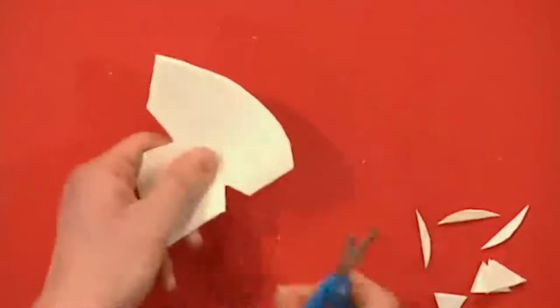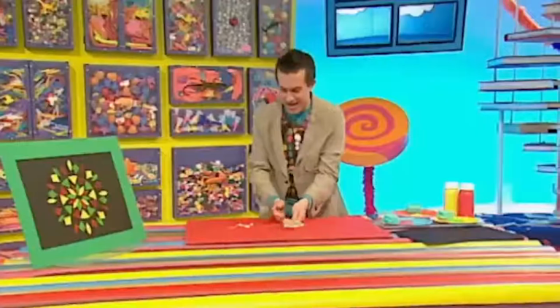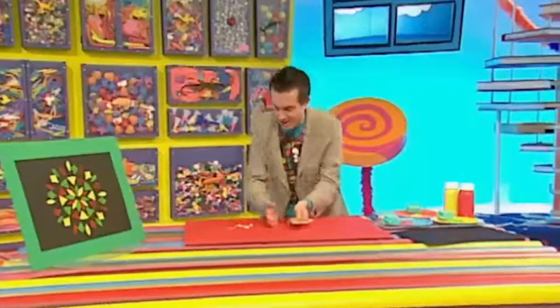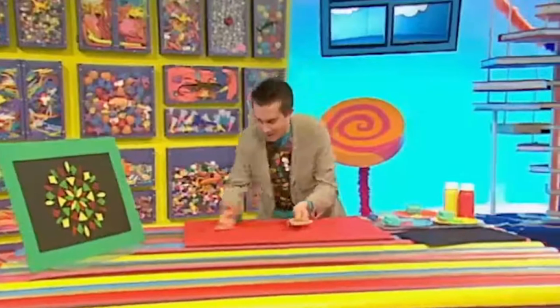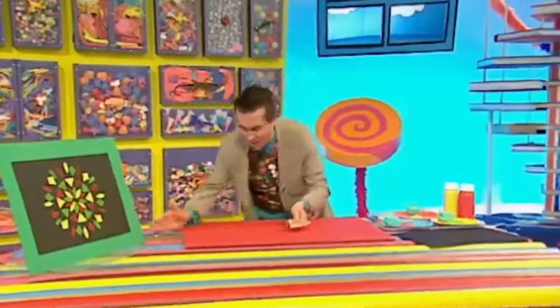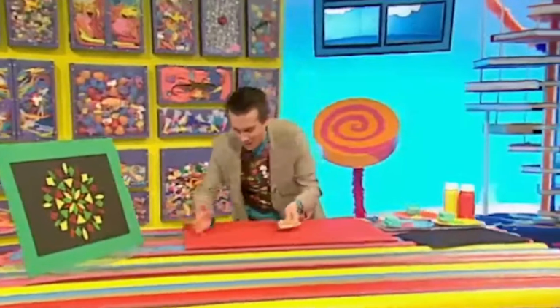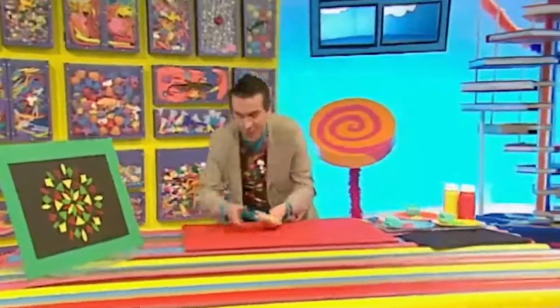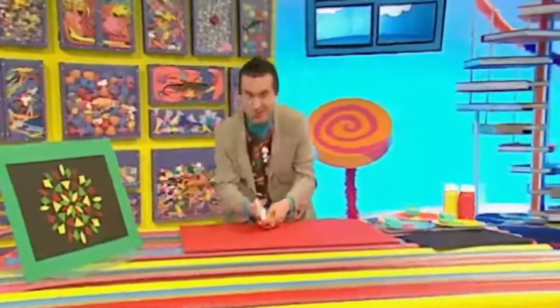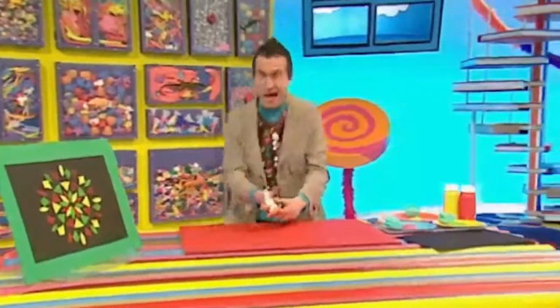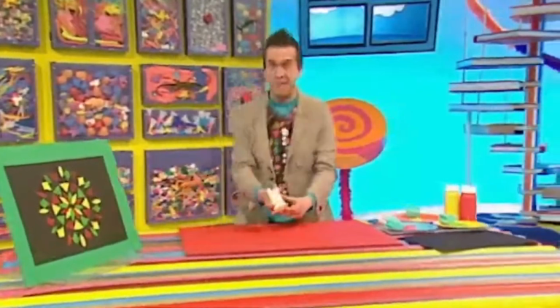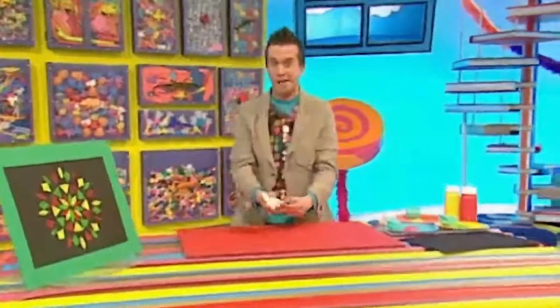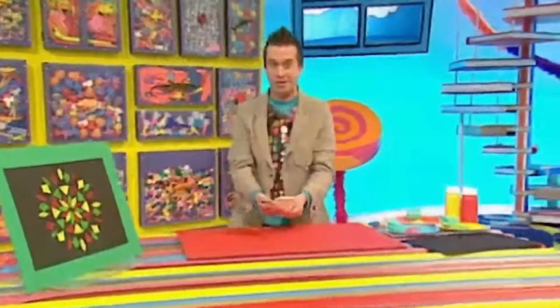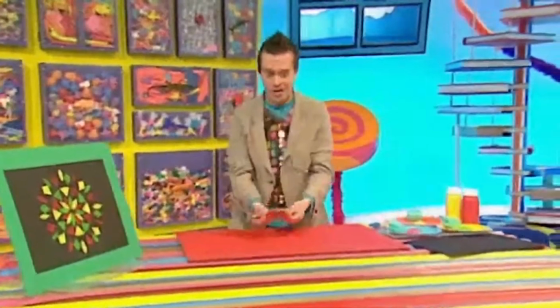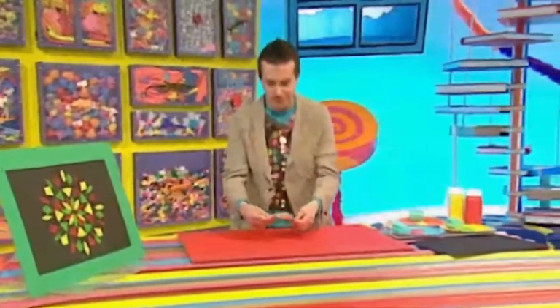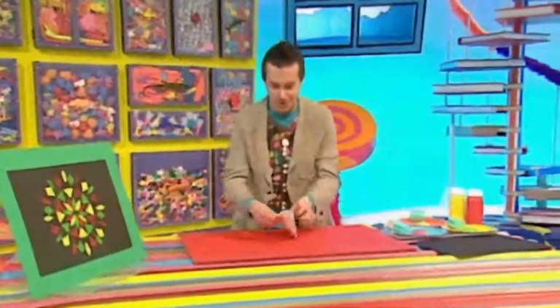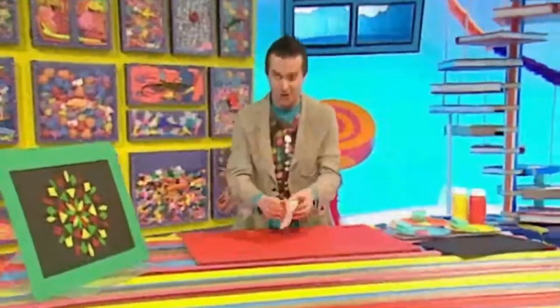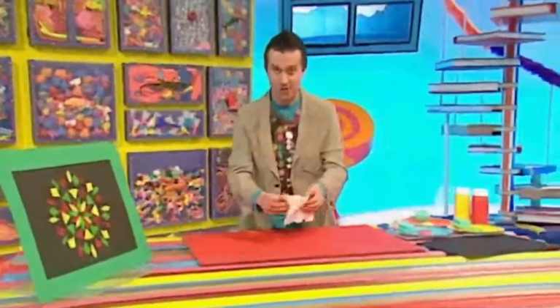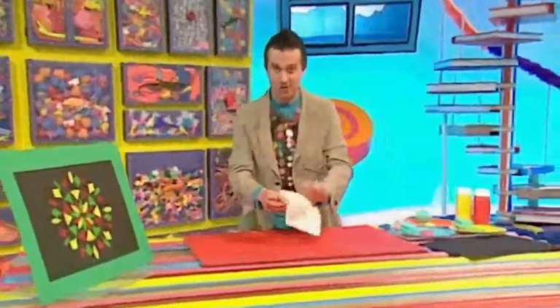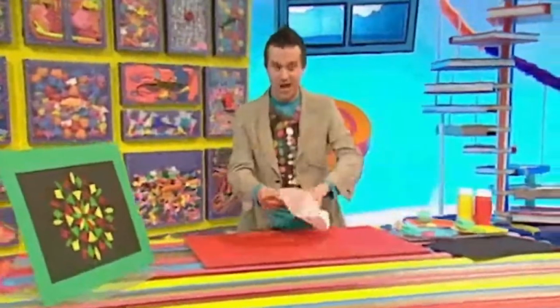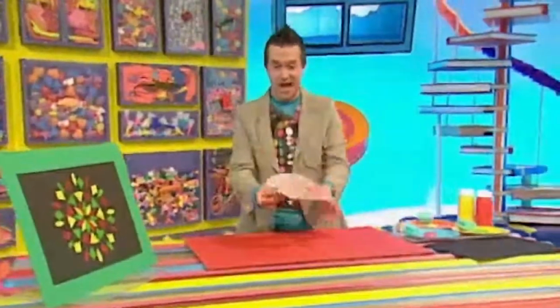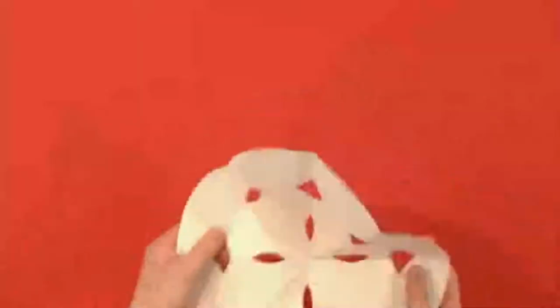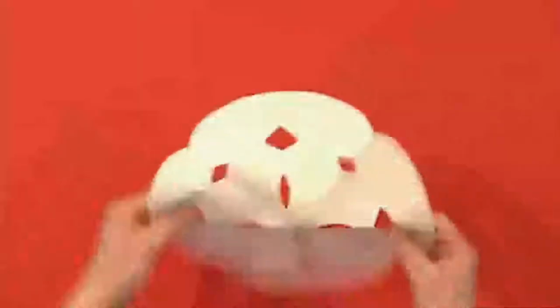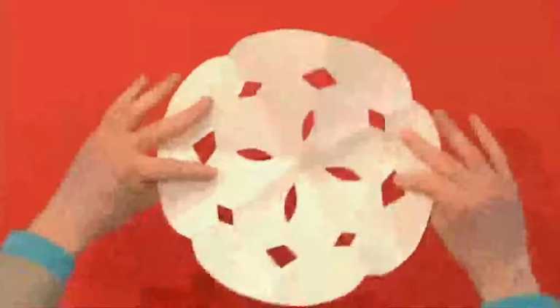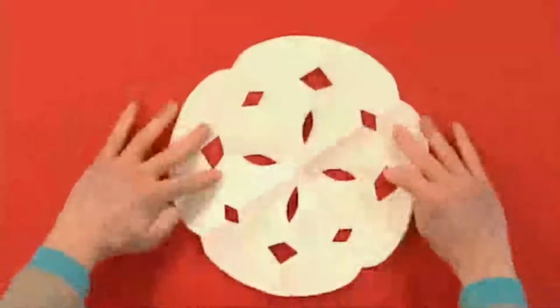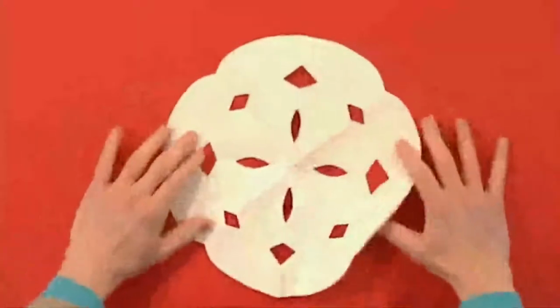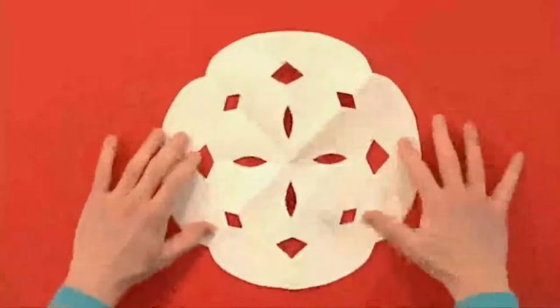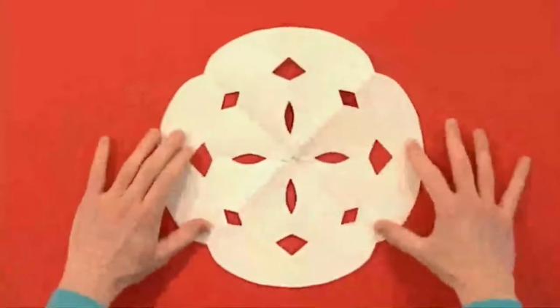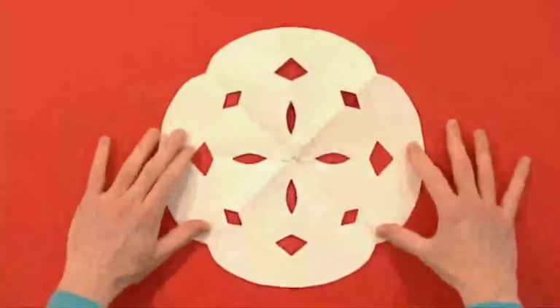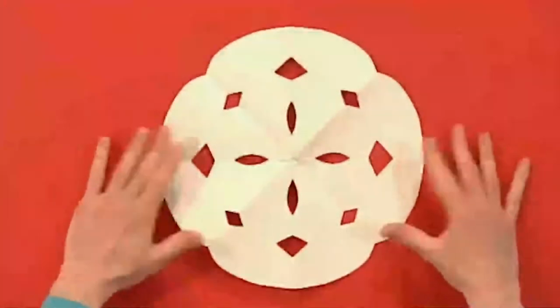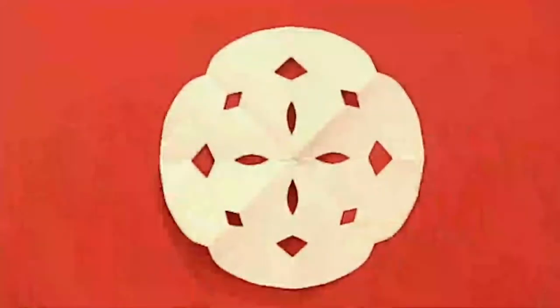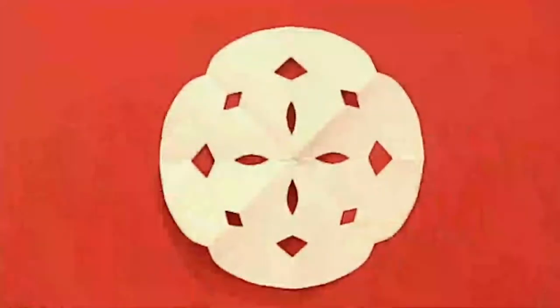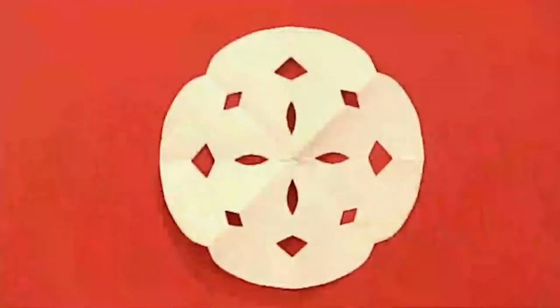Now, if we unfold our paper shape, we should have... there! A paper snowflake!